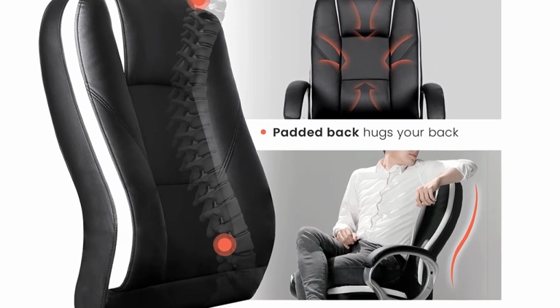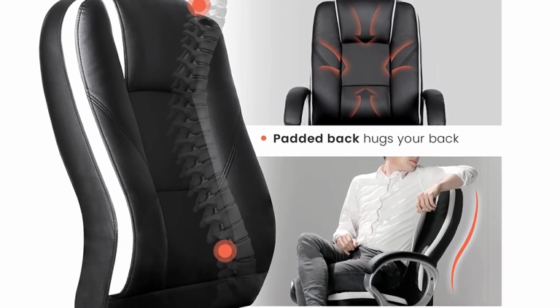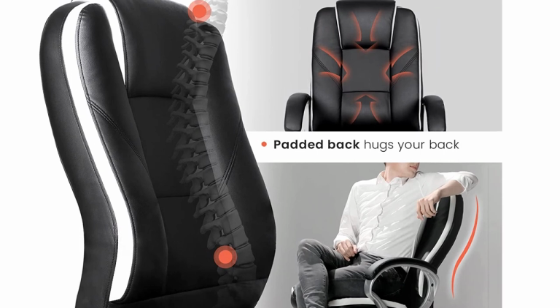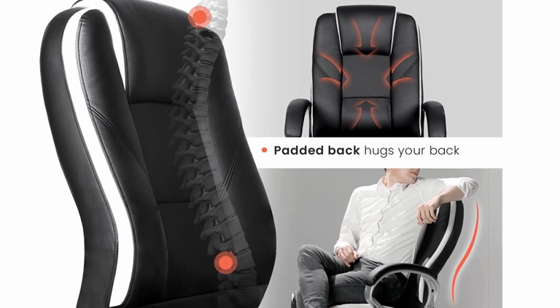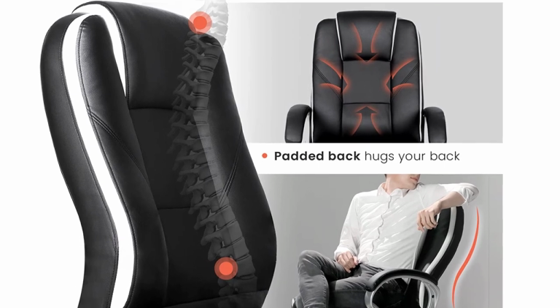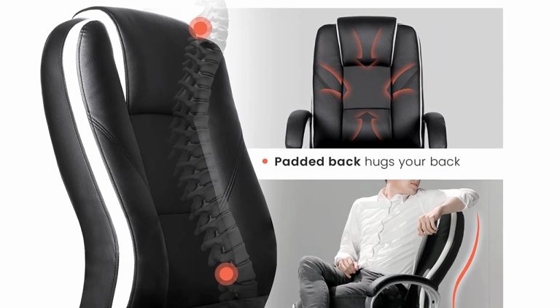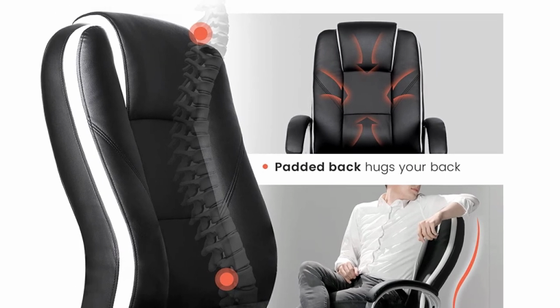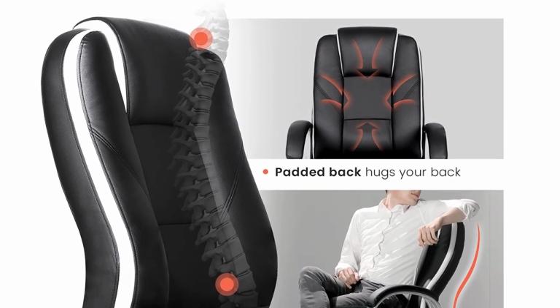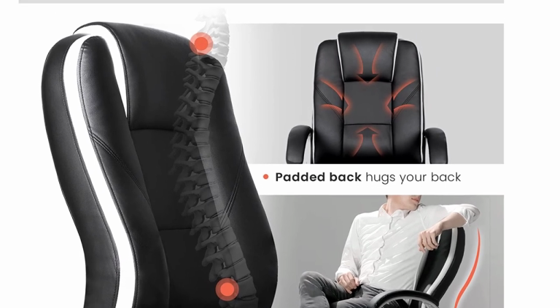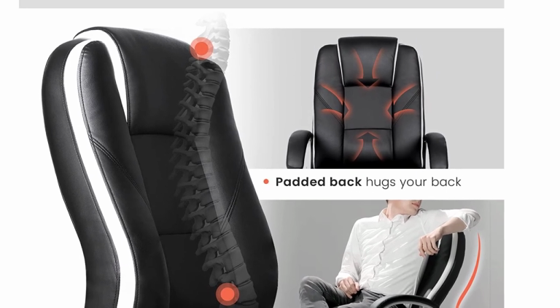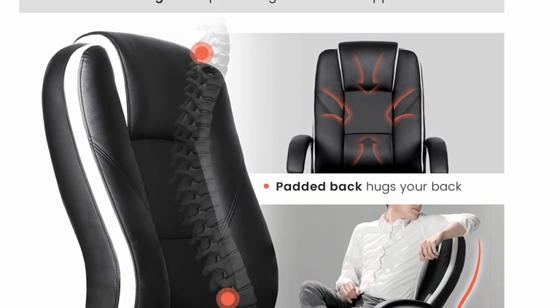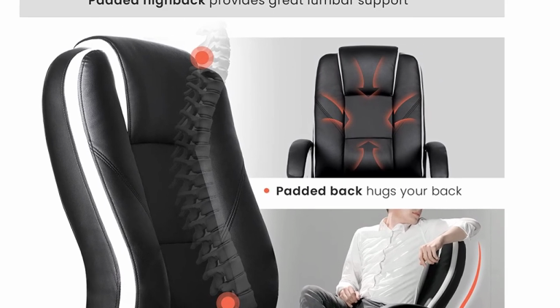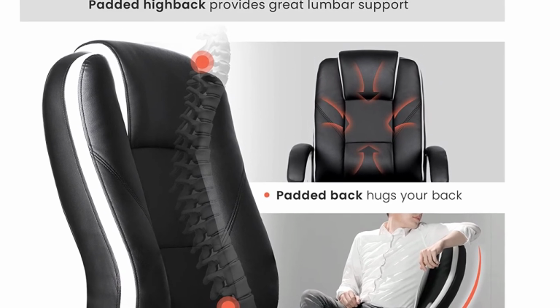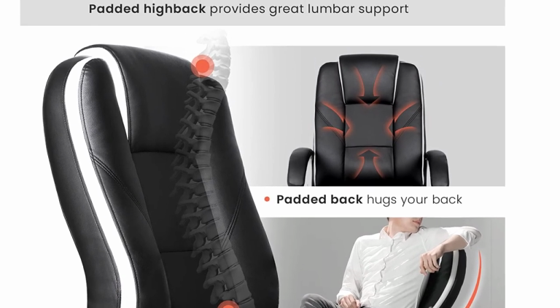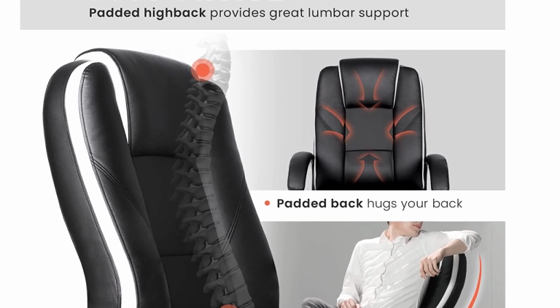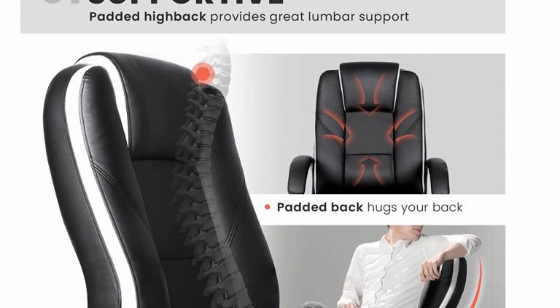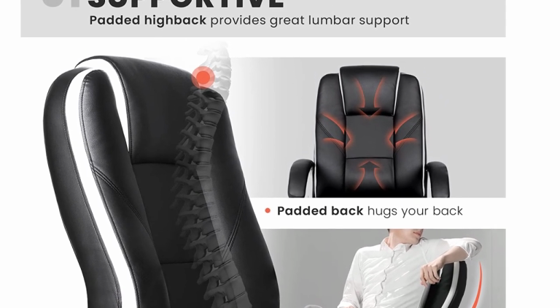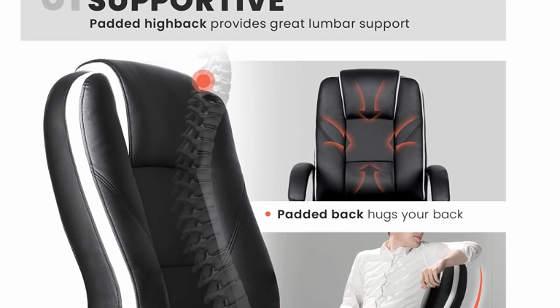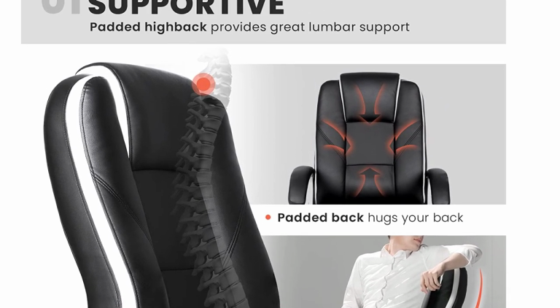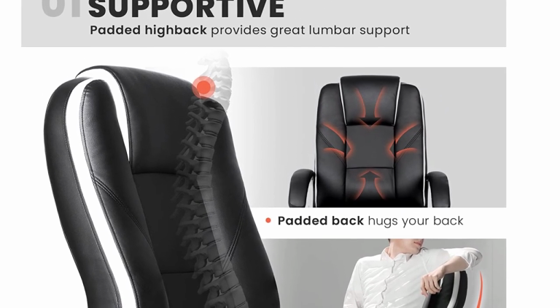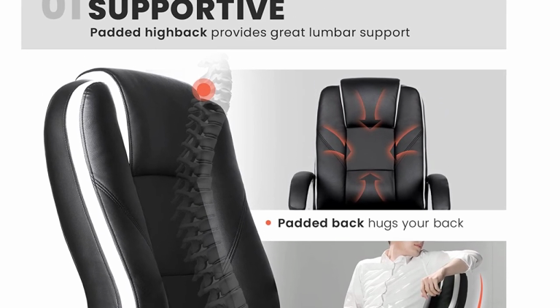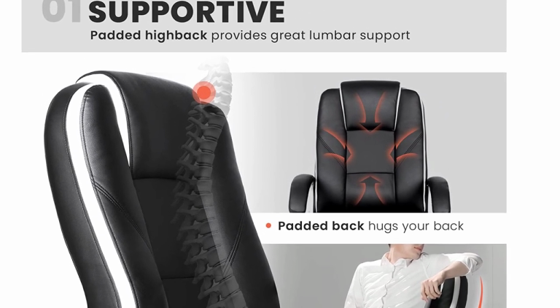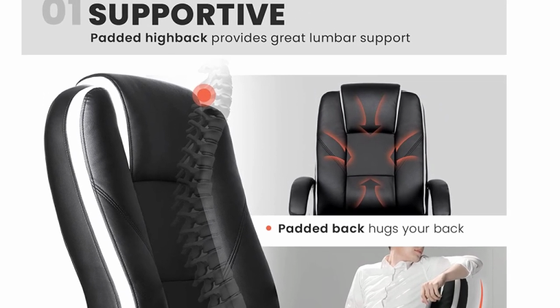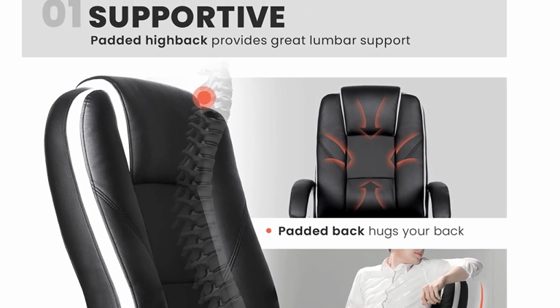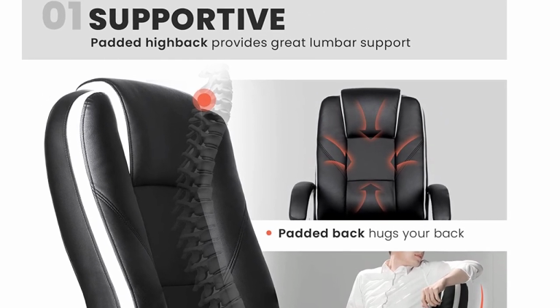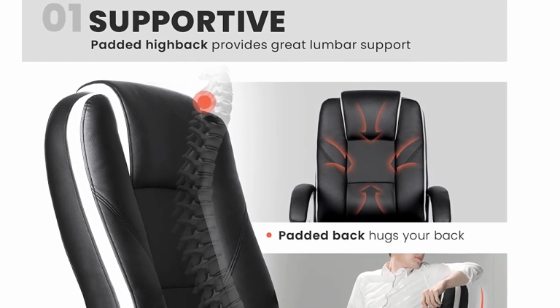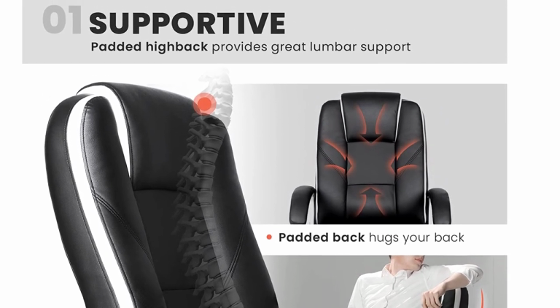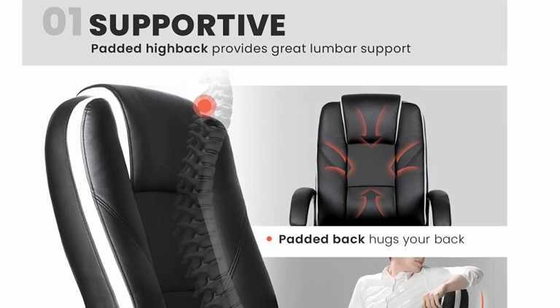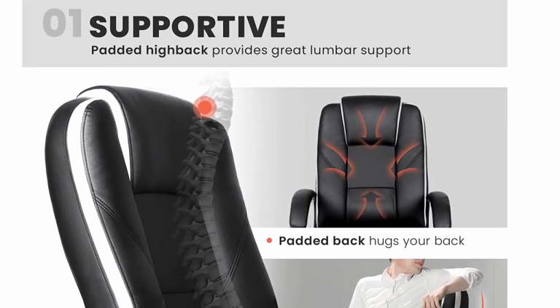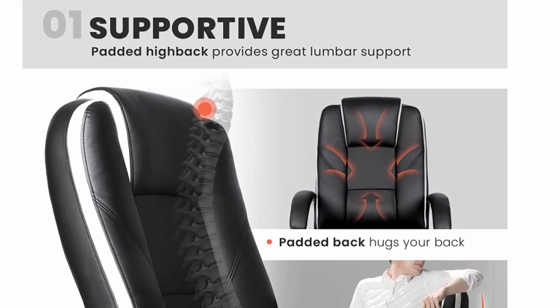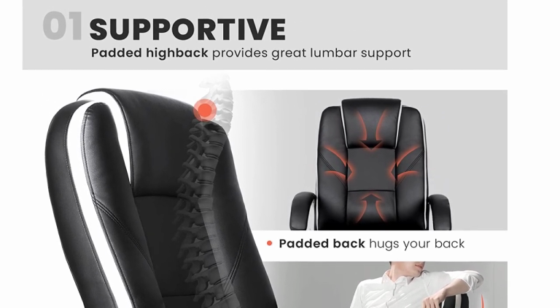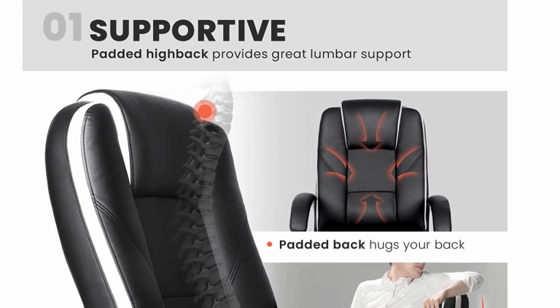Pros: soft and bouncy seat, ergonomic design, affordable, and easy to assemble.